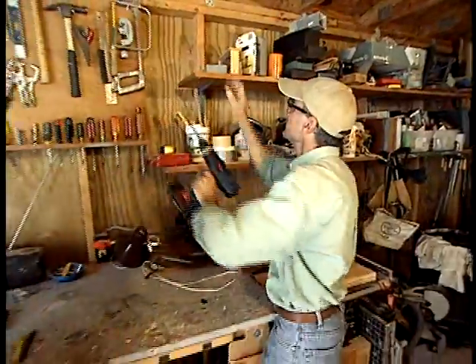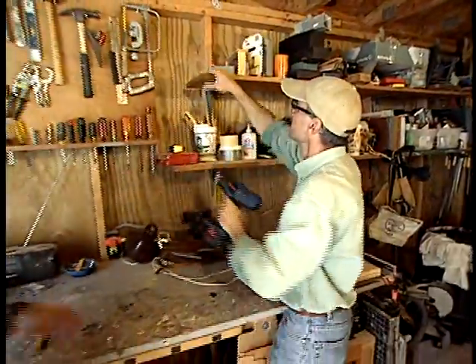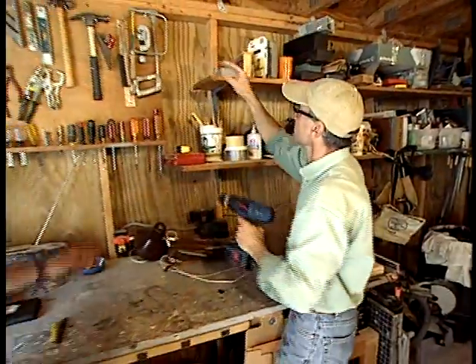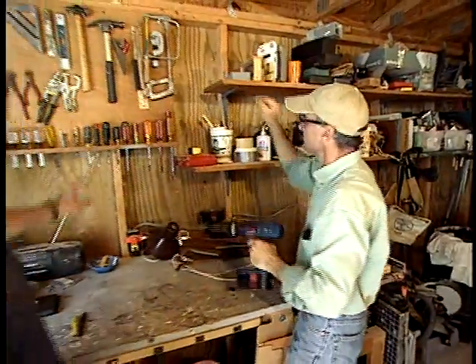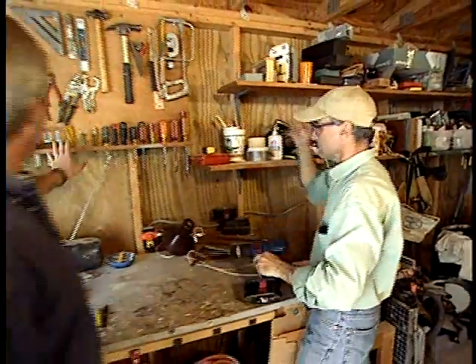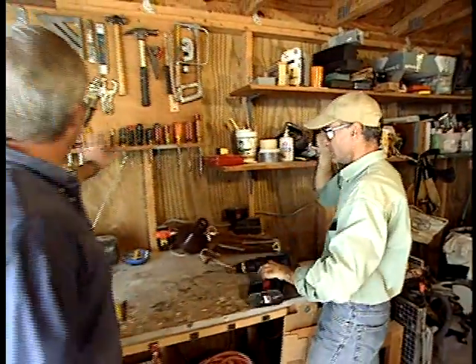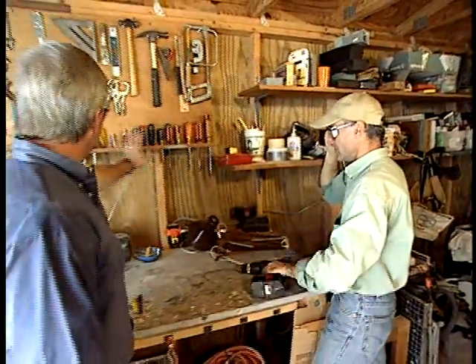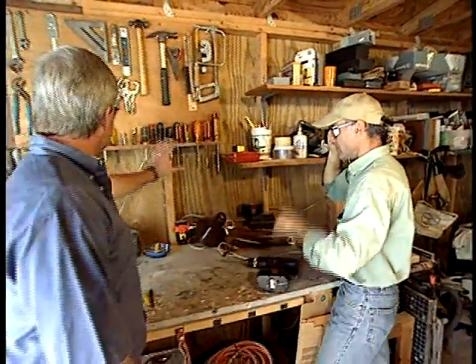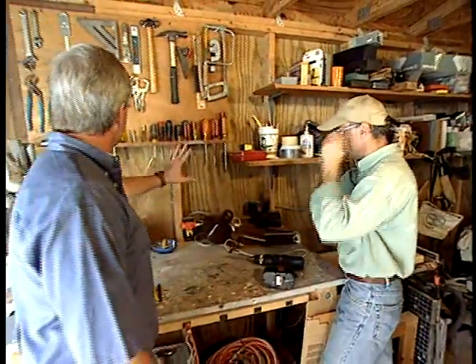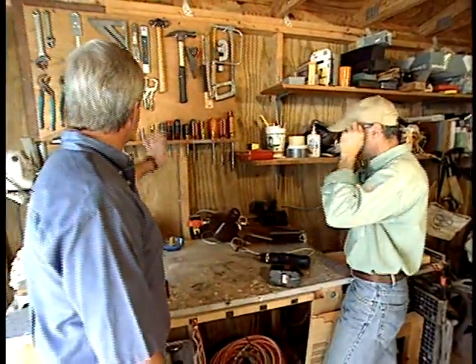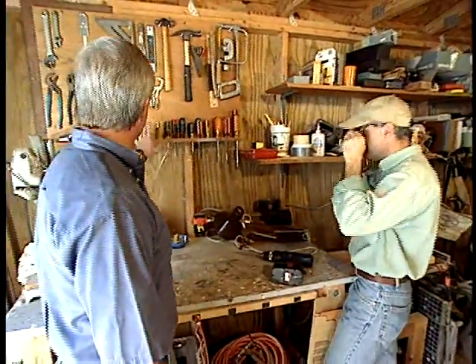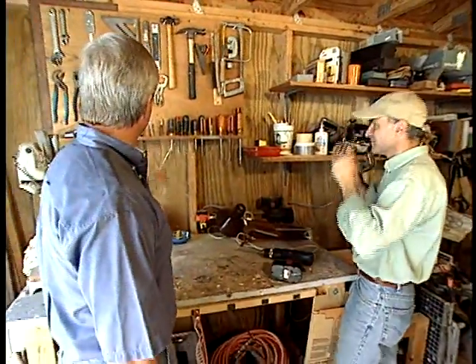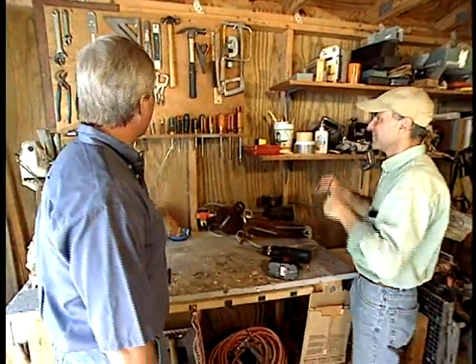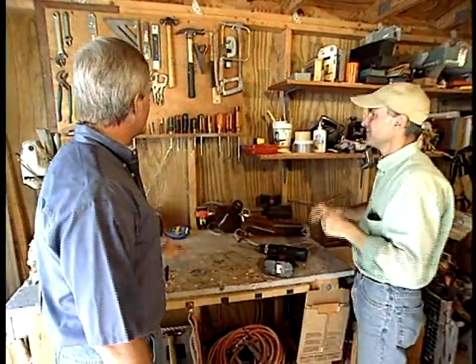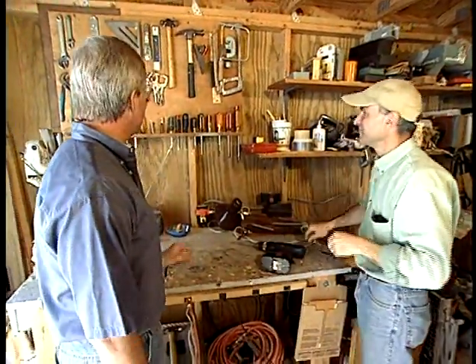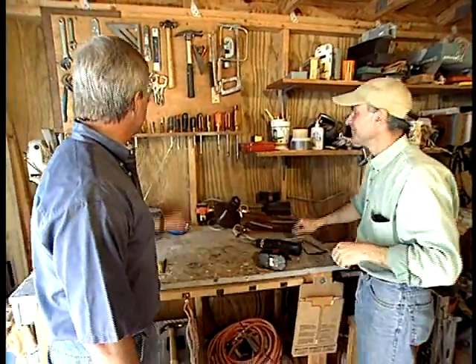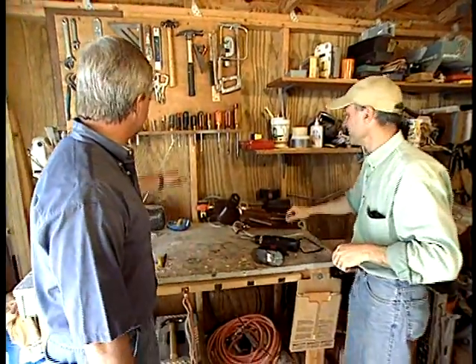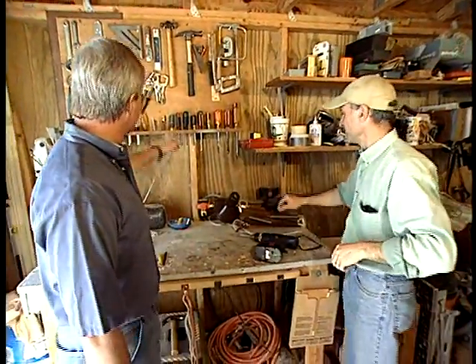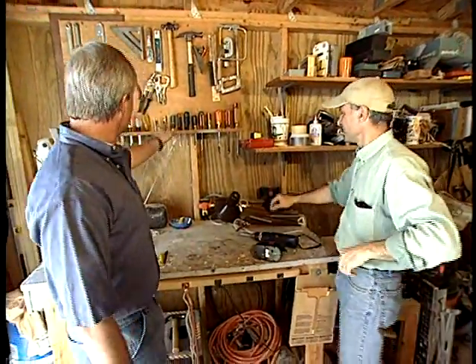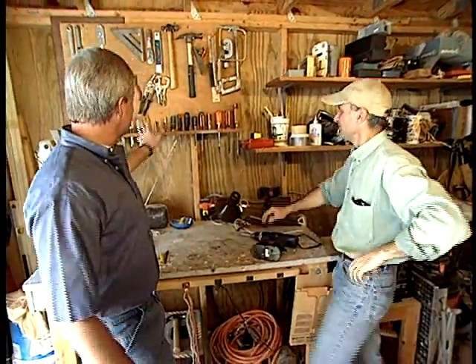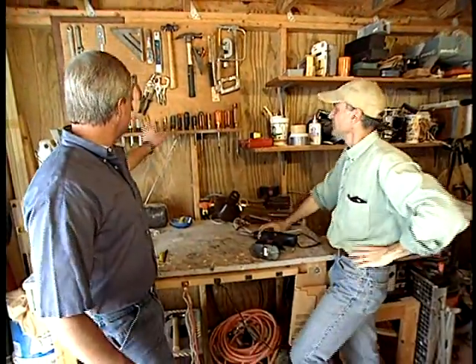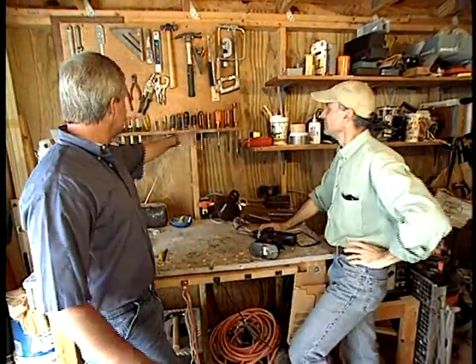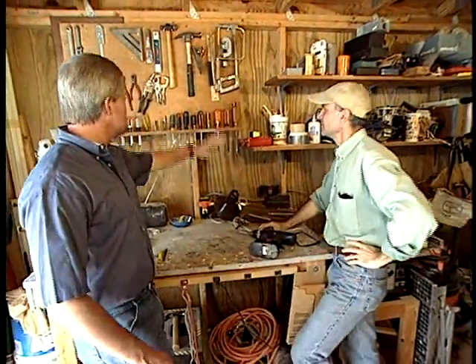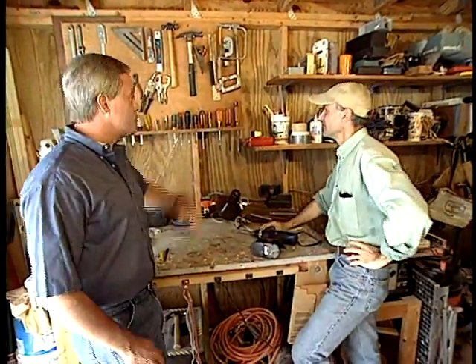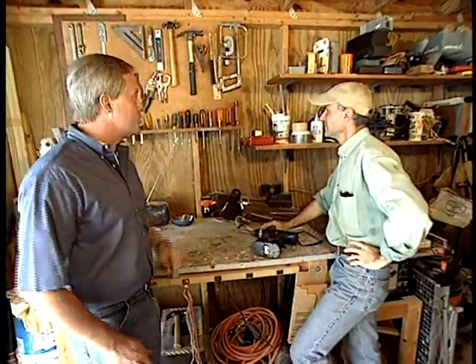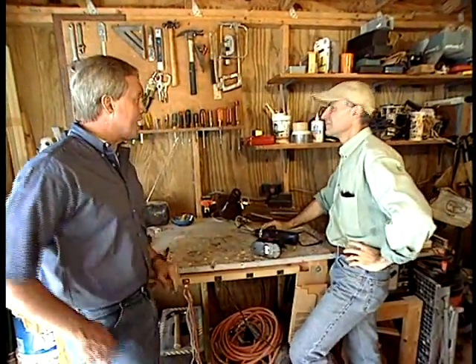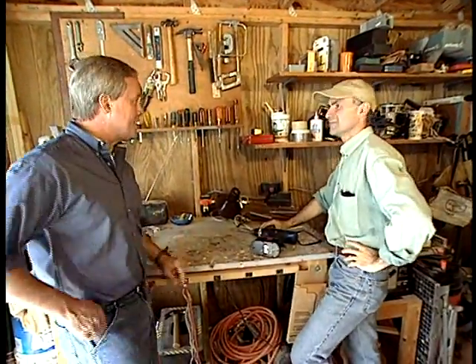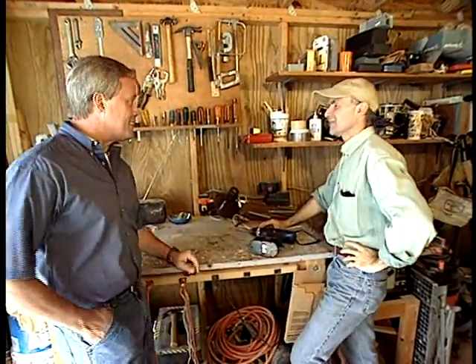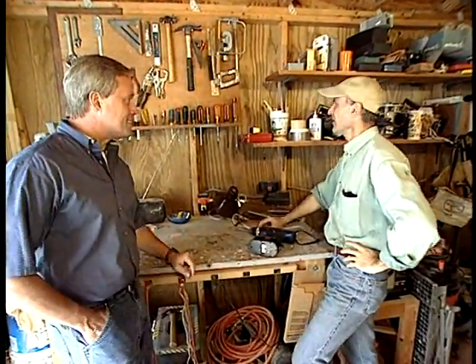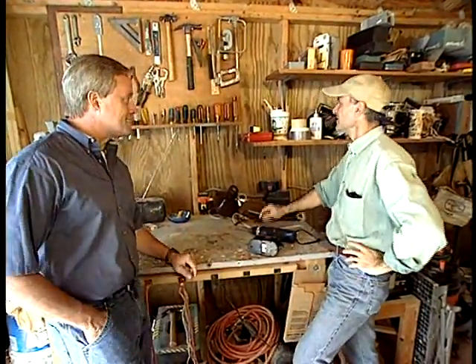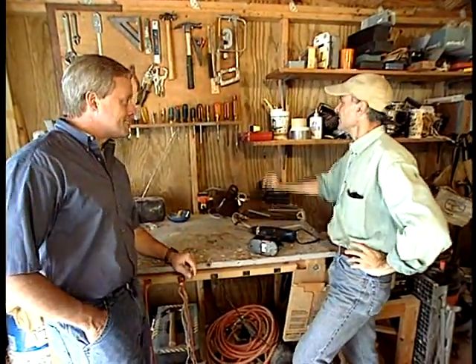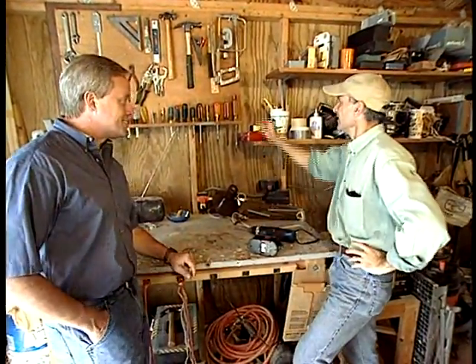Hey Joe, I really like the way you've customized your workbench here. Things really seem handy here. Thanks, Danny.